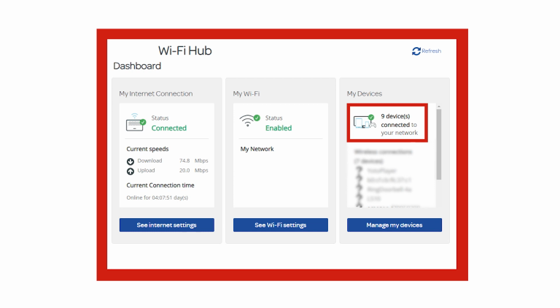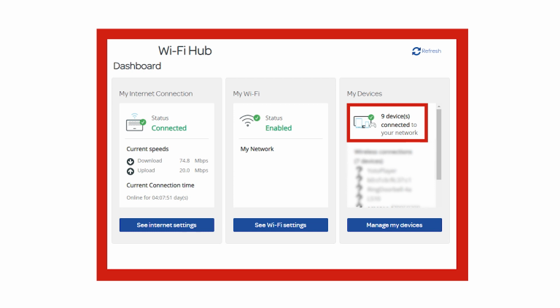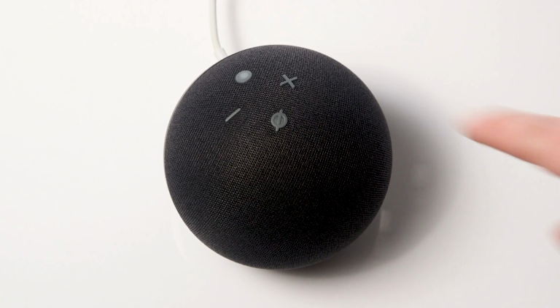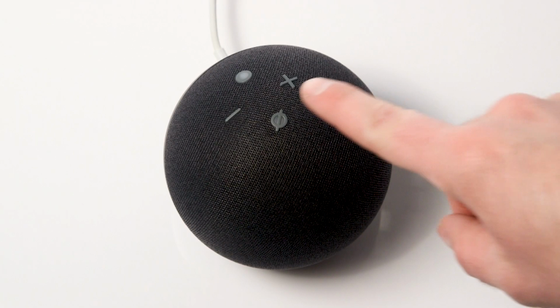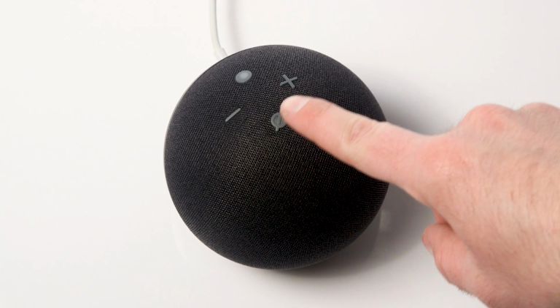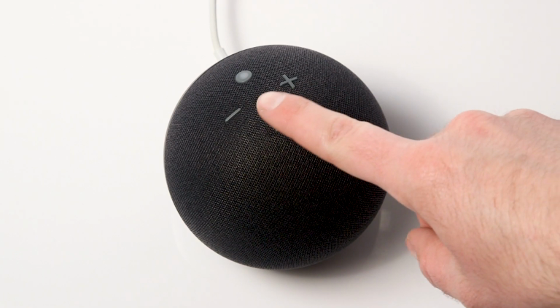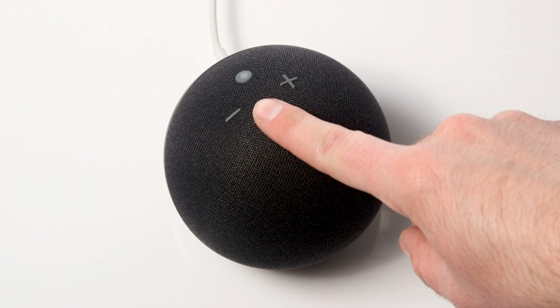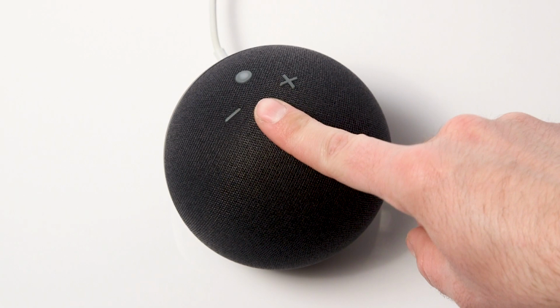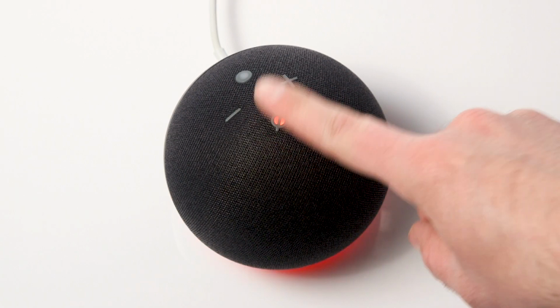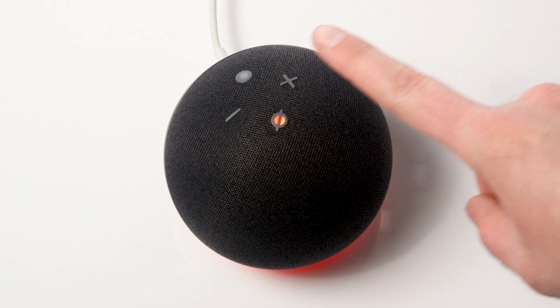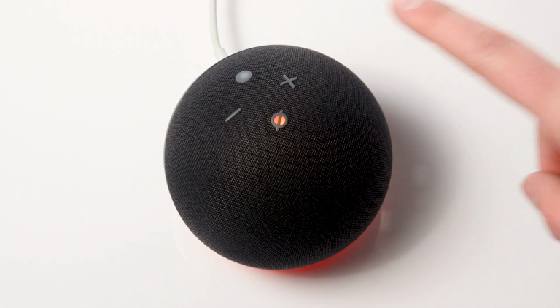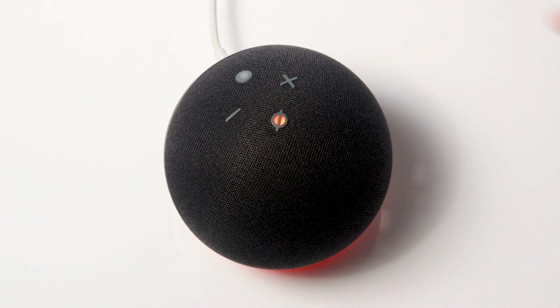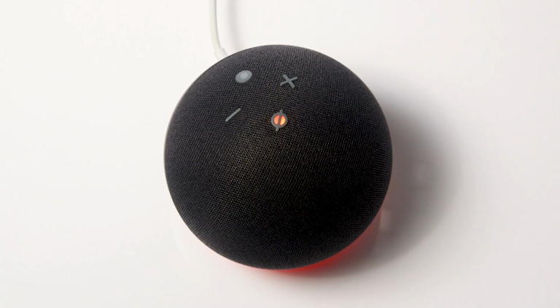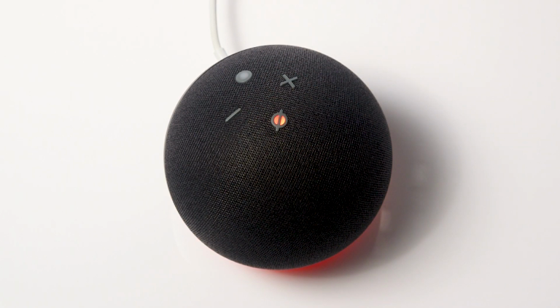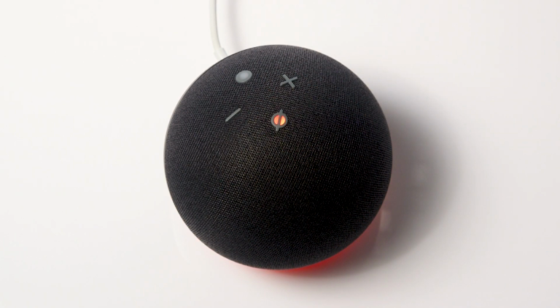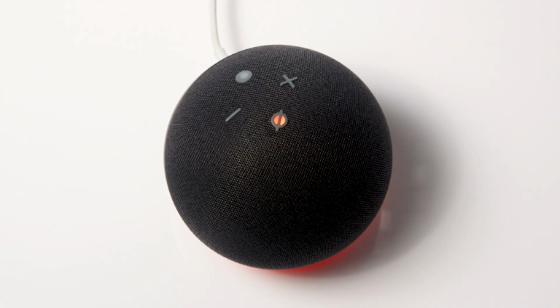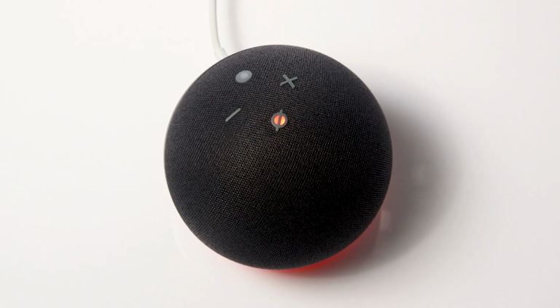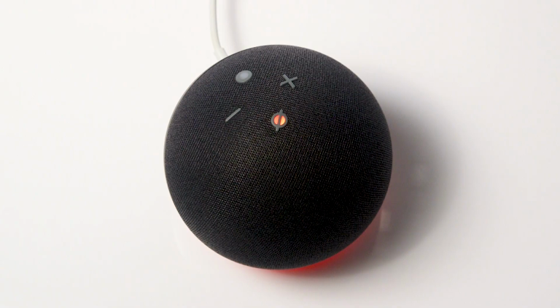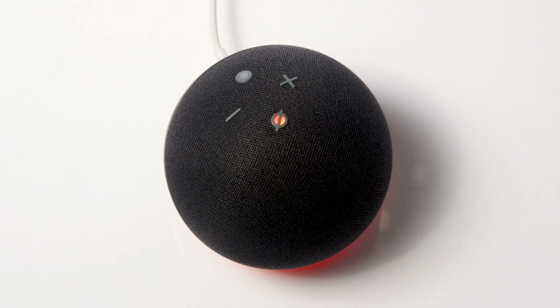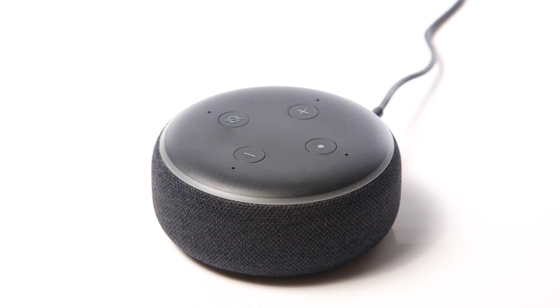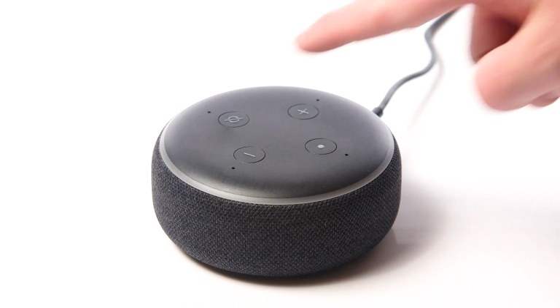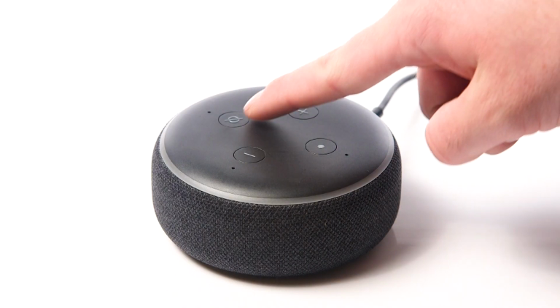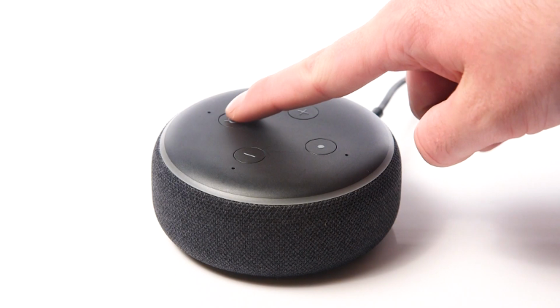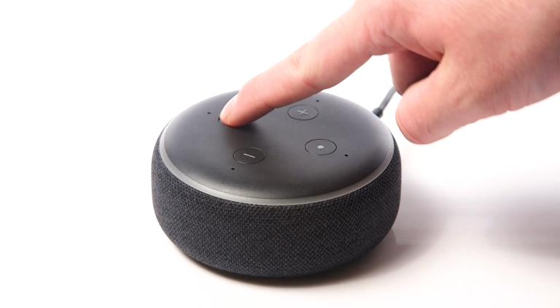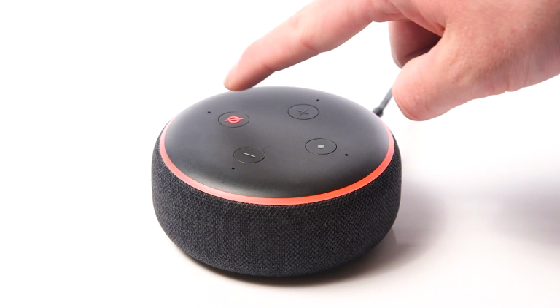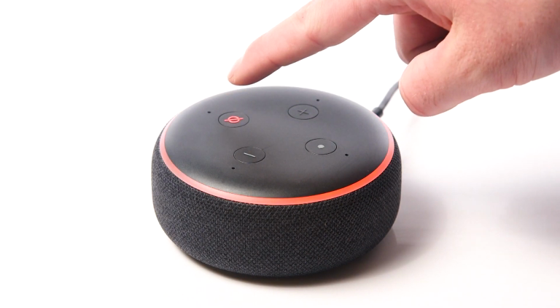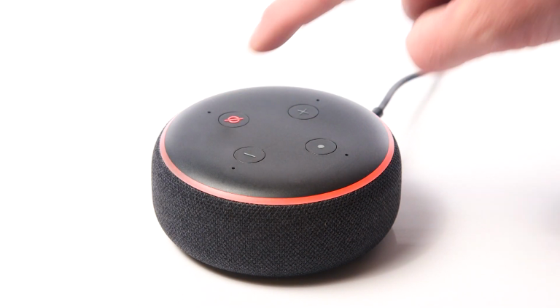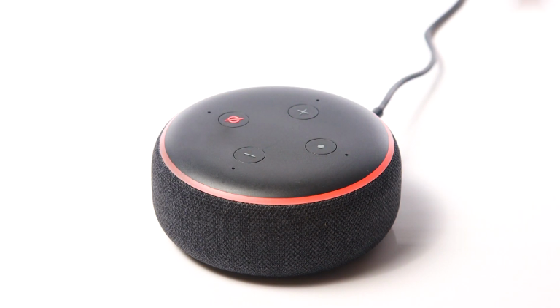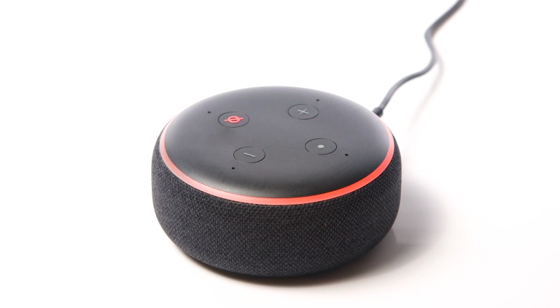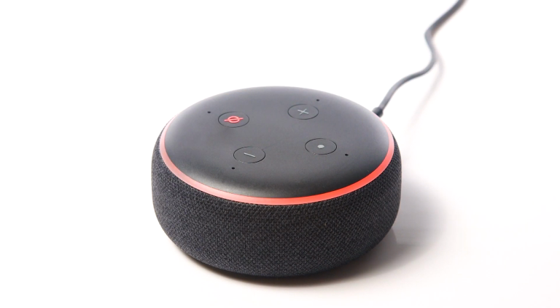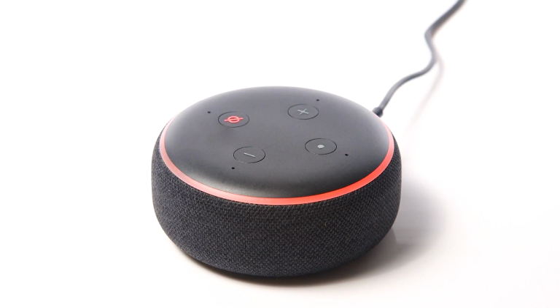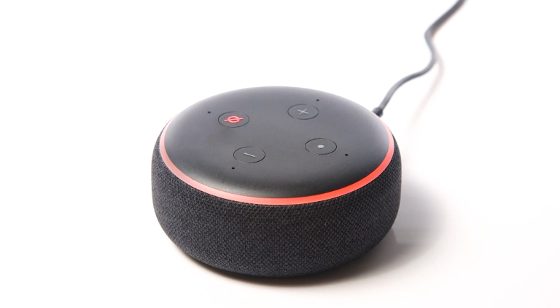You should also ensure that the device isn't muted. You can check the indicator lights which show this.